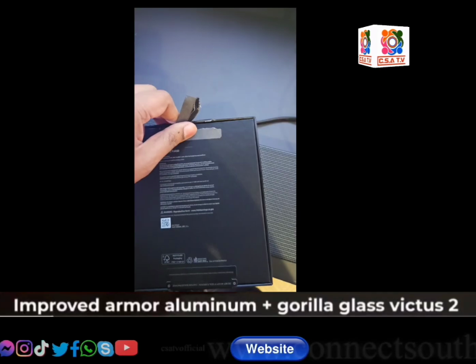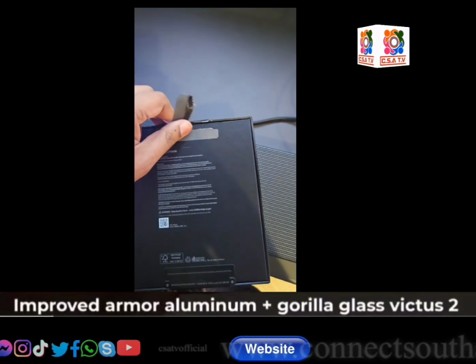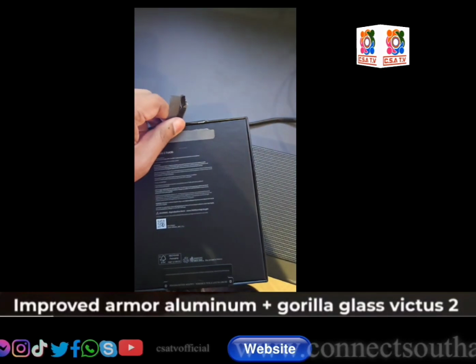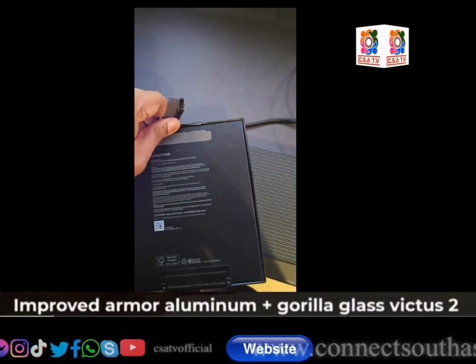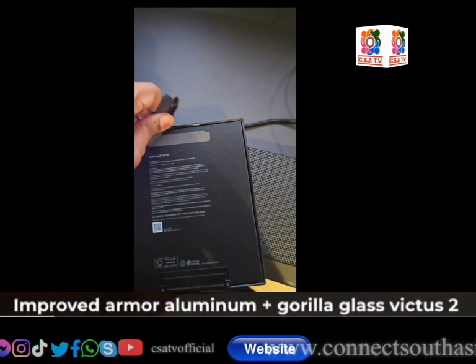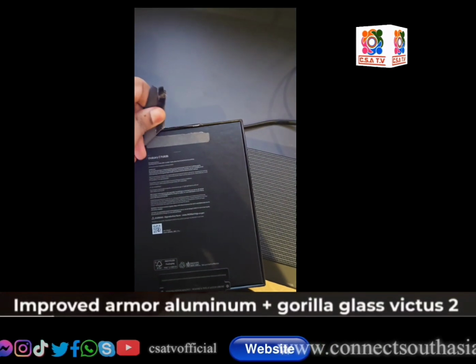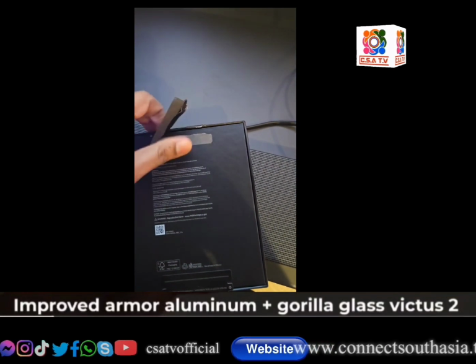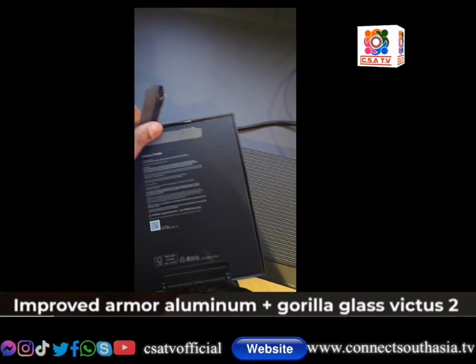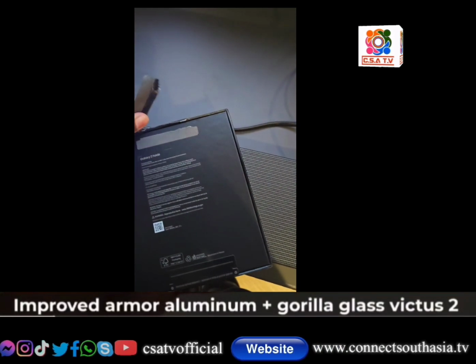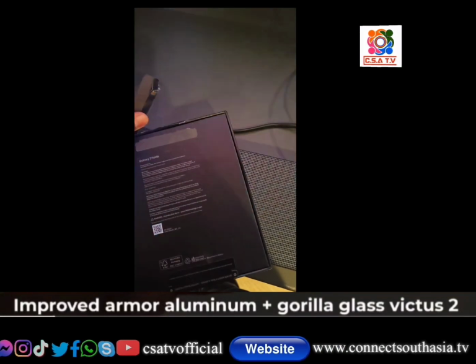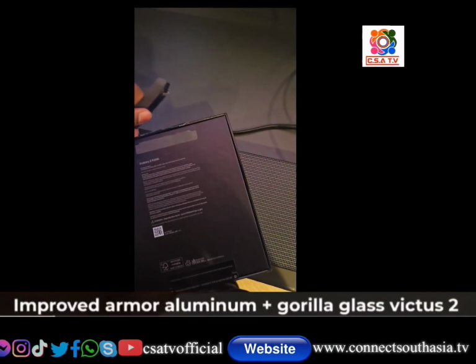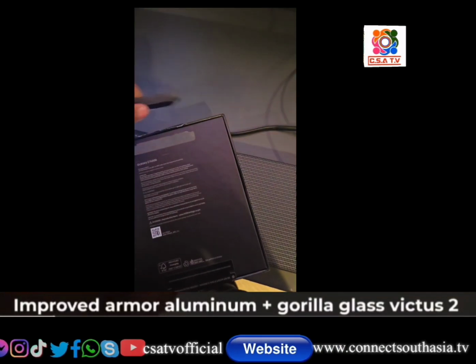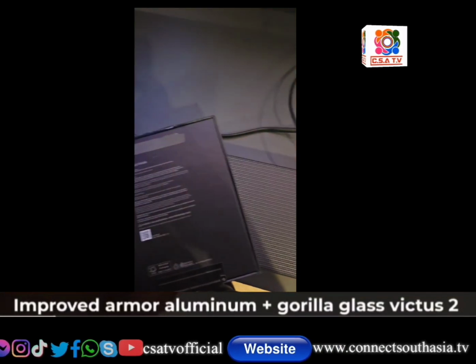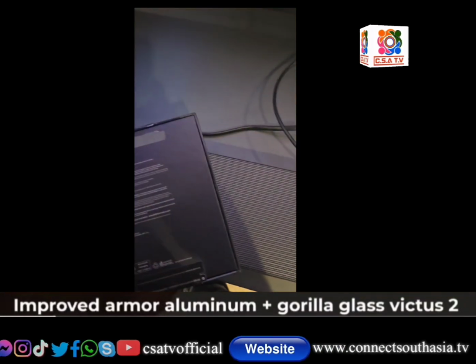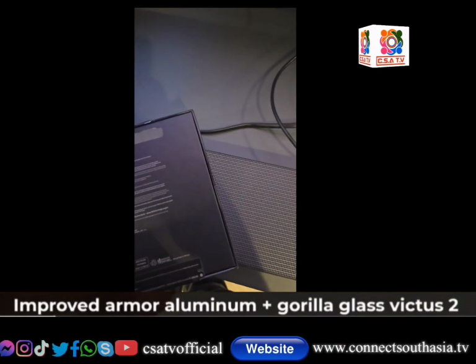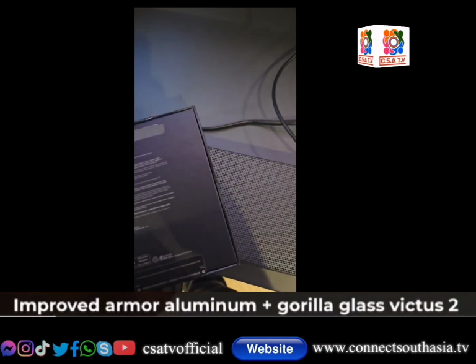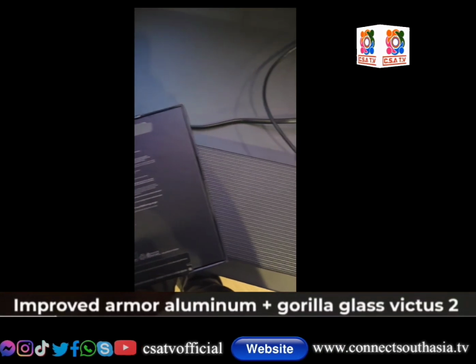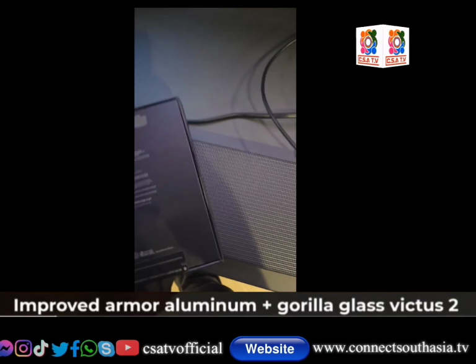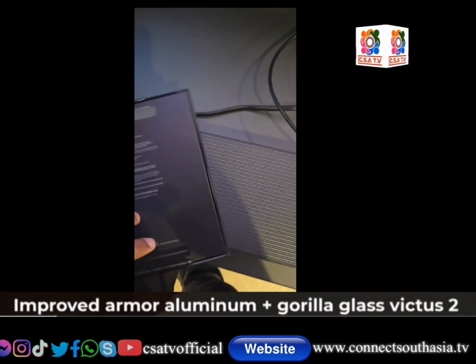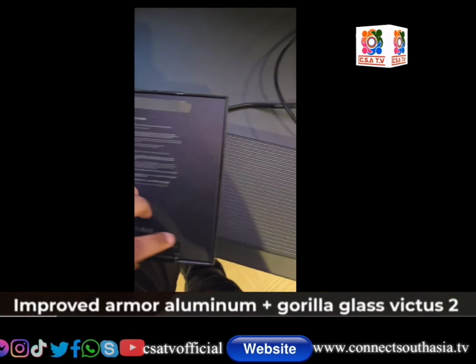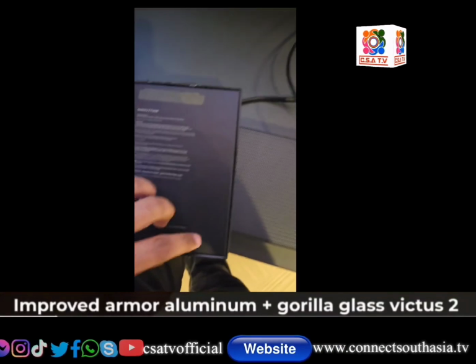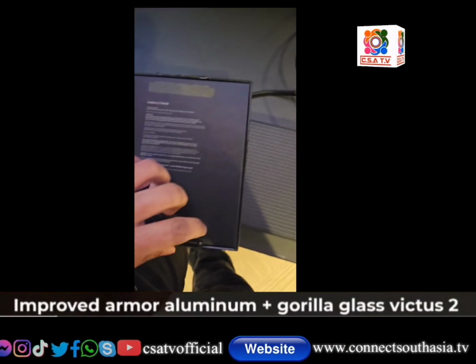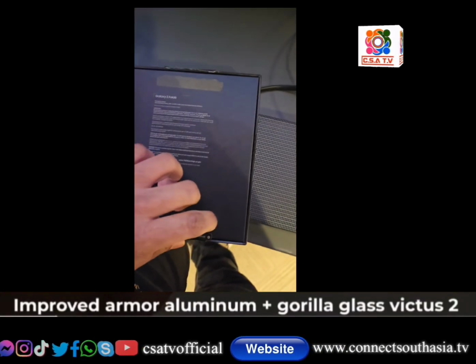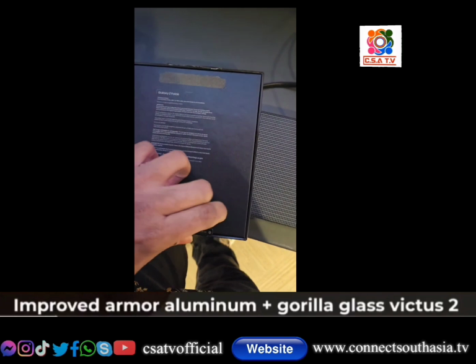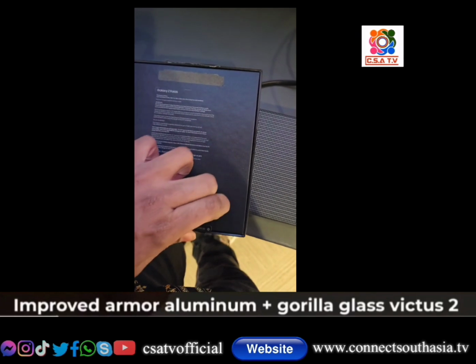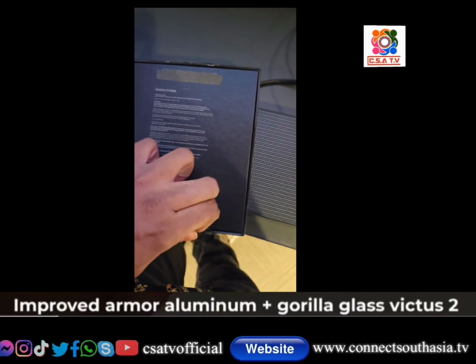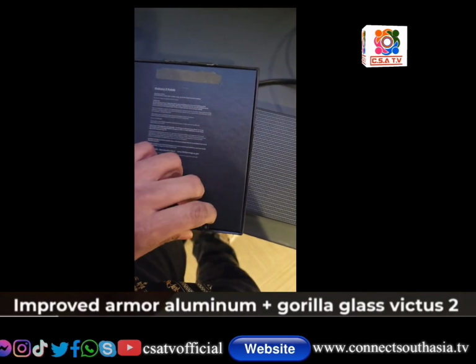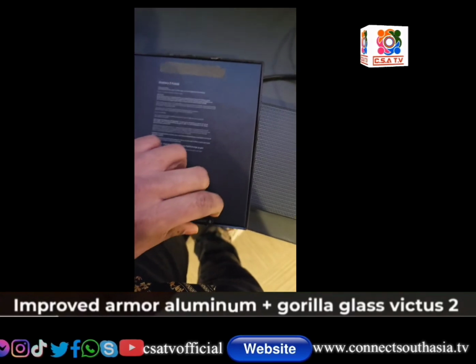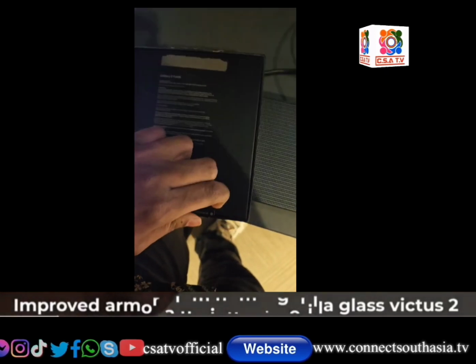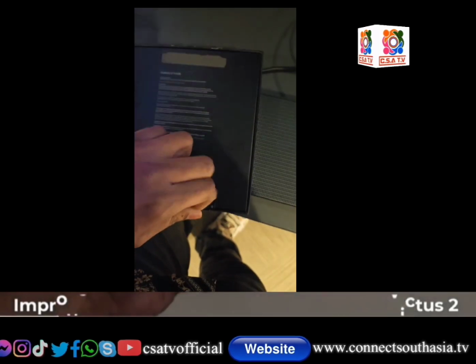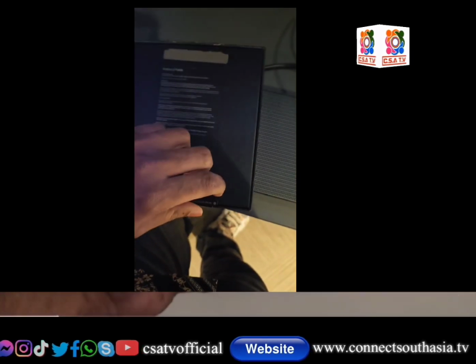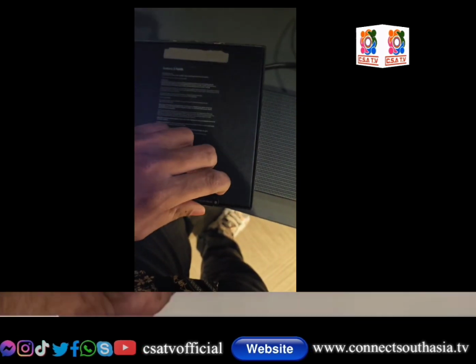Hello and welcome to the Z Fold 6. We are going to do the unboxing.